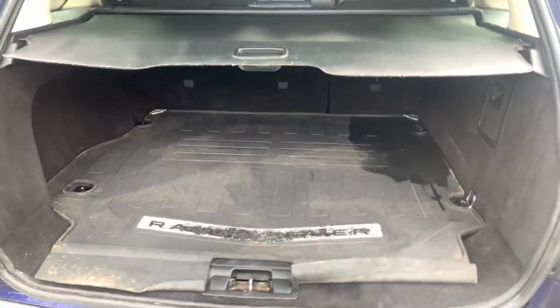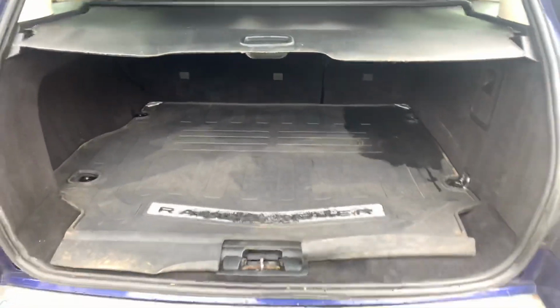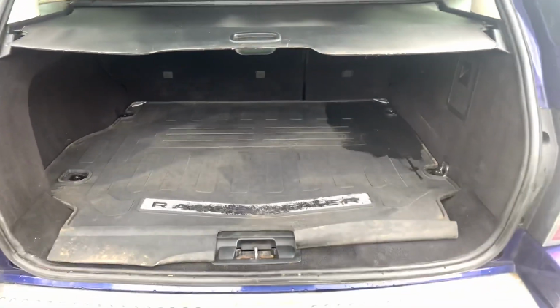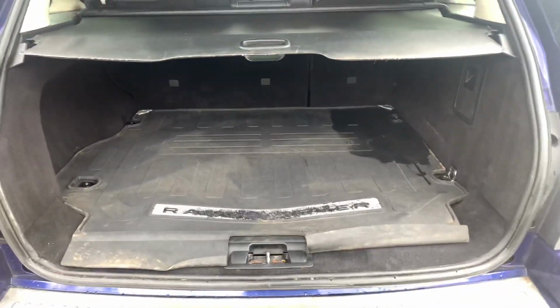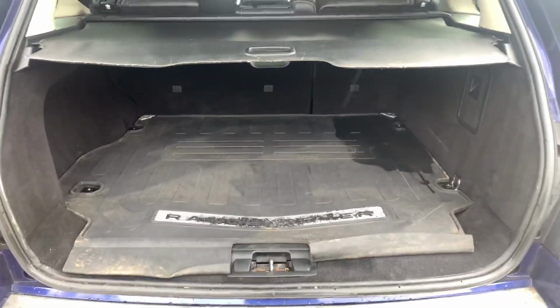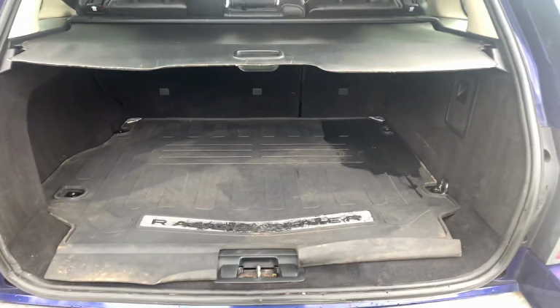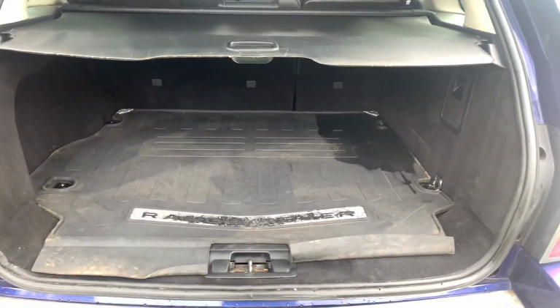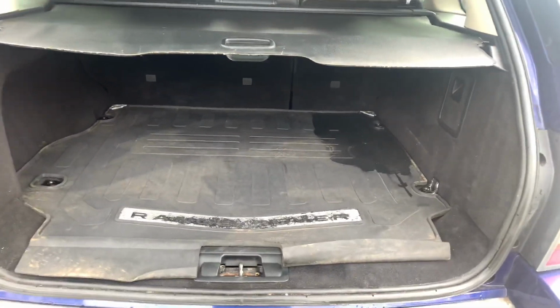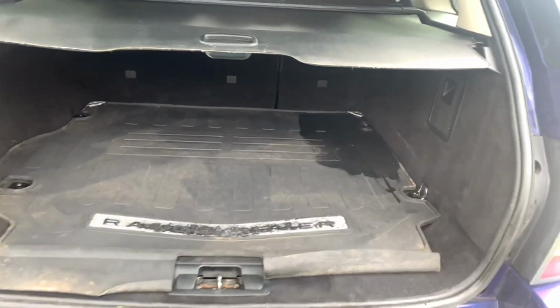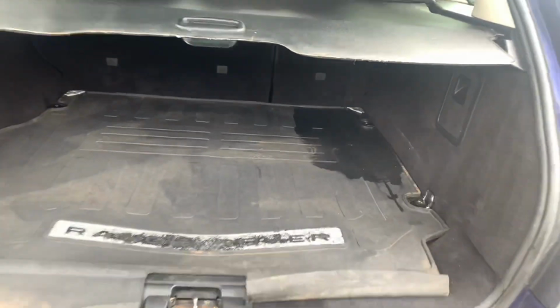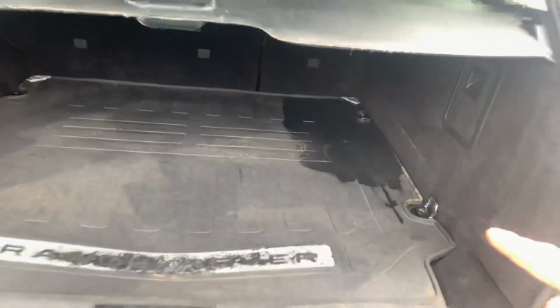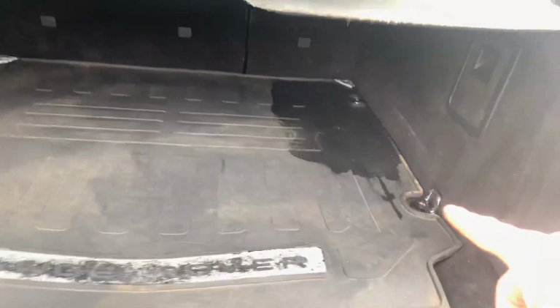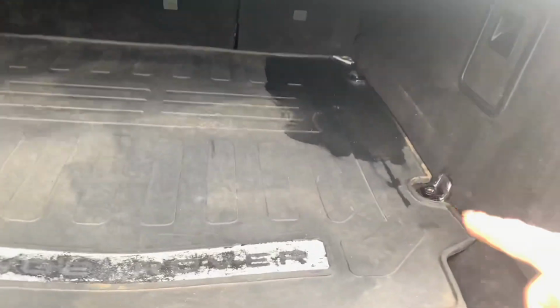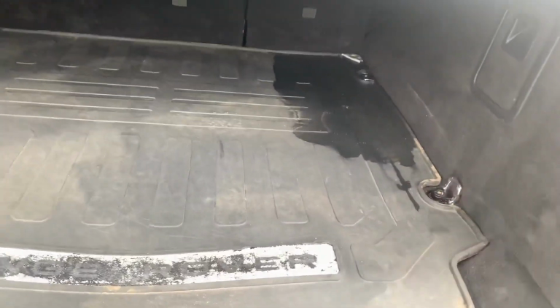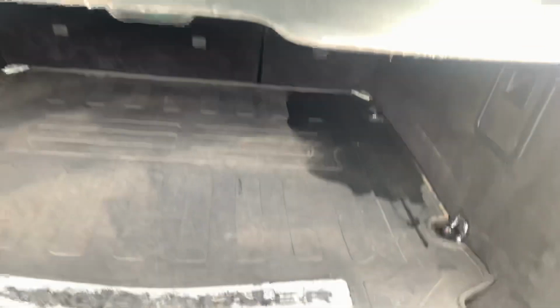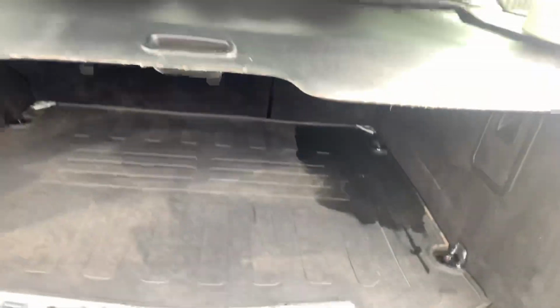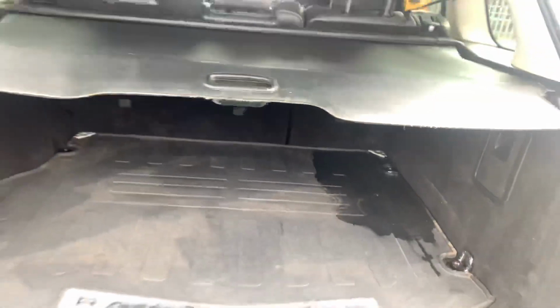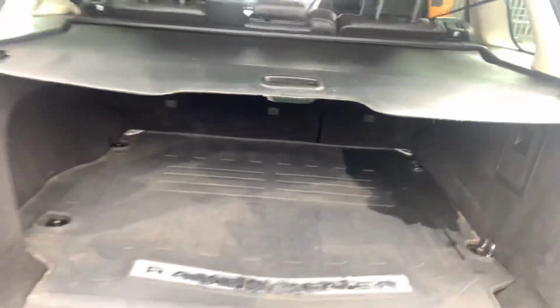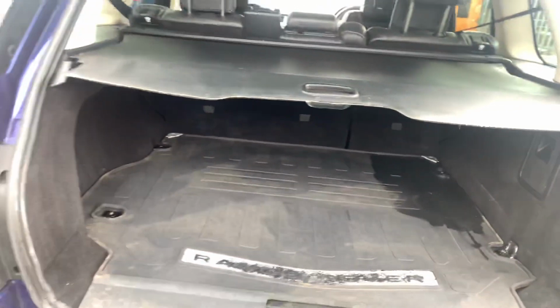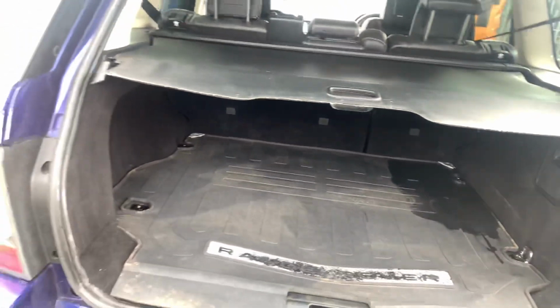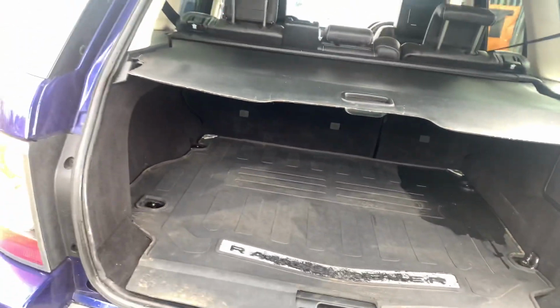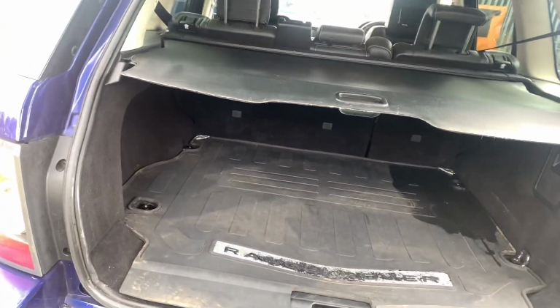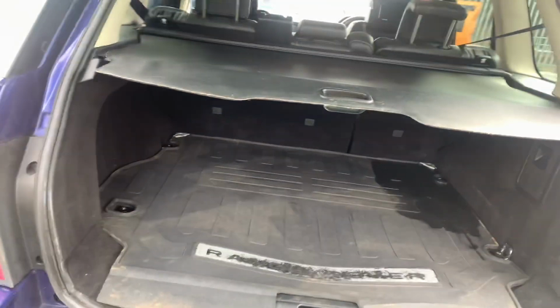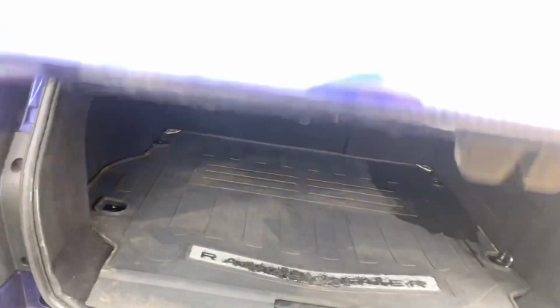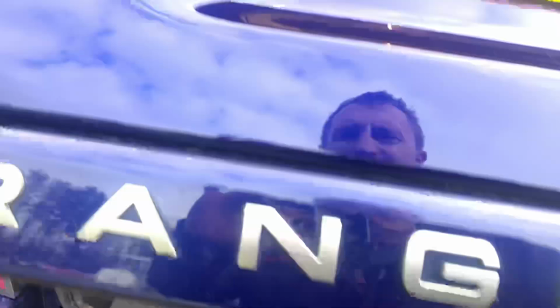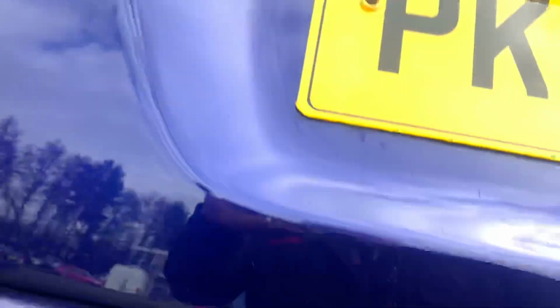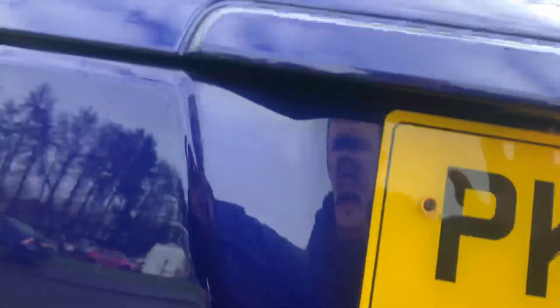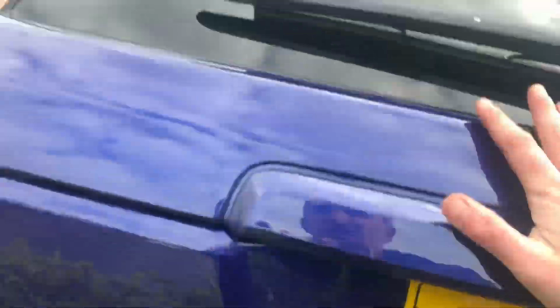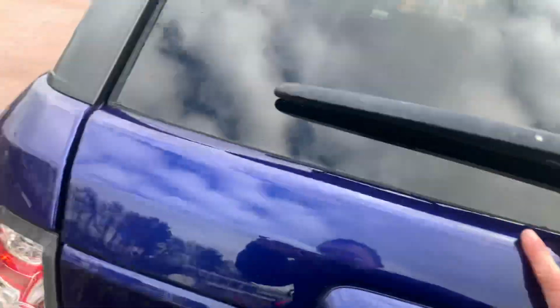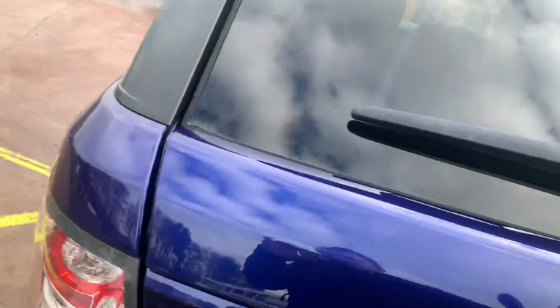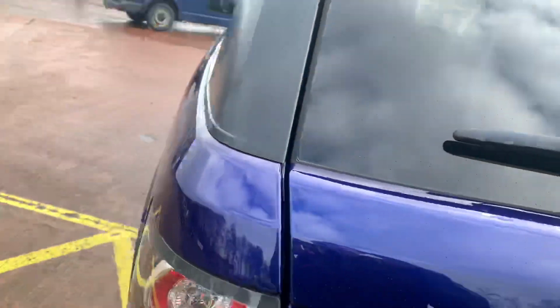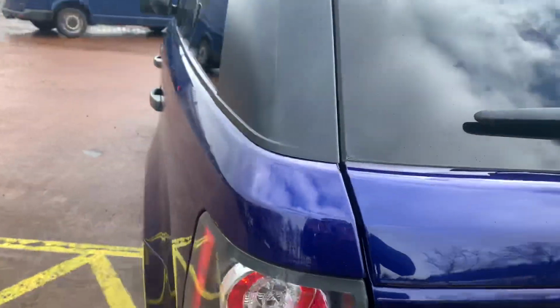It does have the genuine Range Rover boot liner. That's just damp because the car has just been valeted — apologies, it's not quite dried yet.